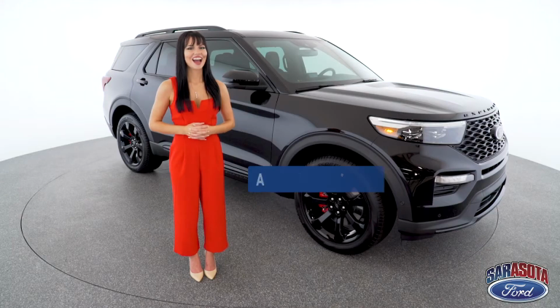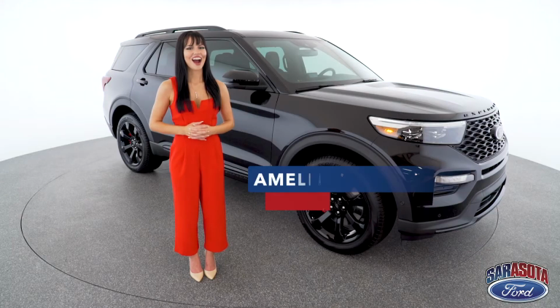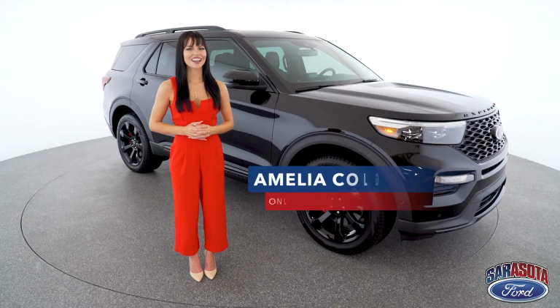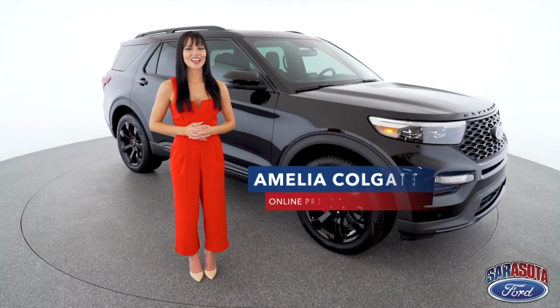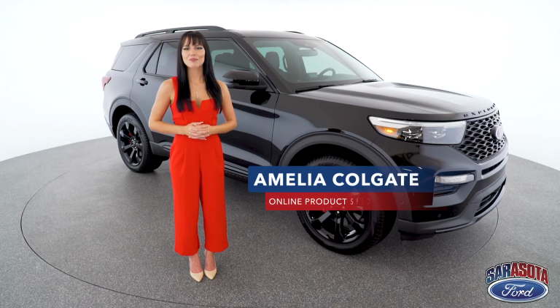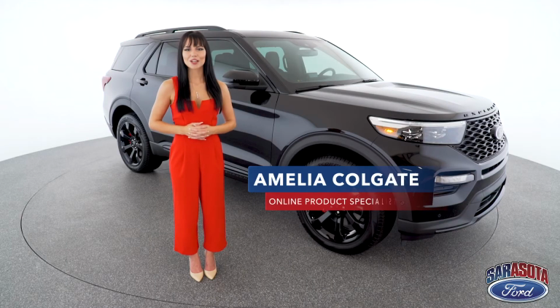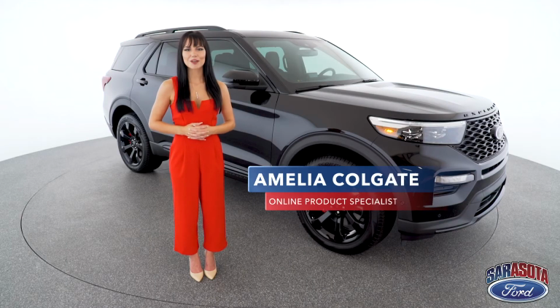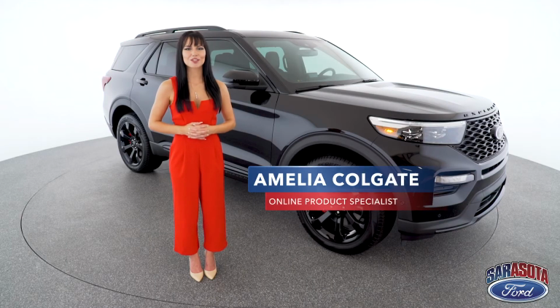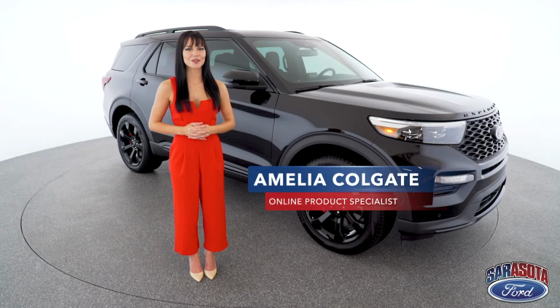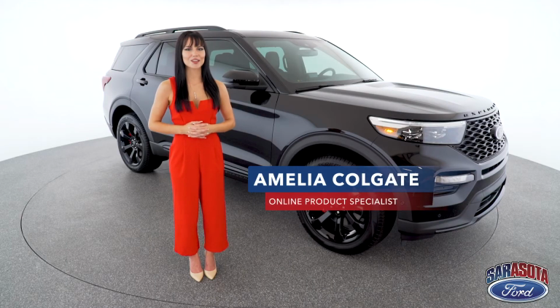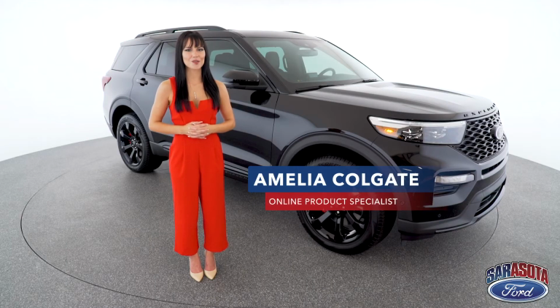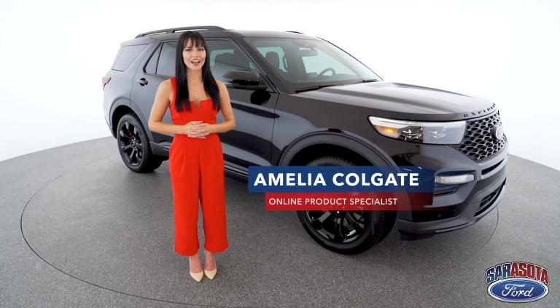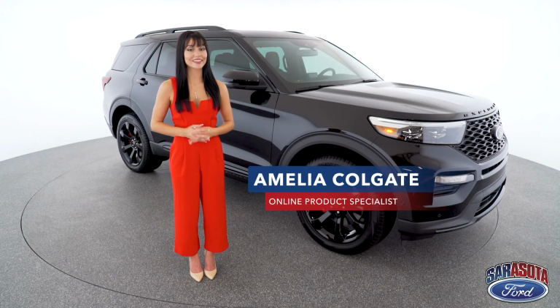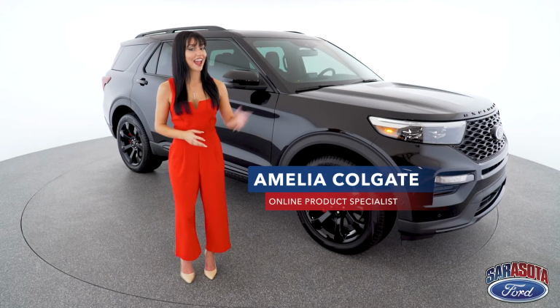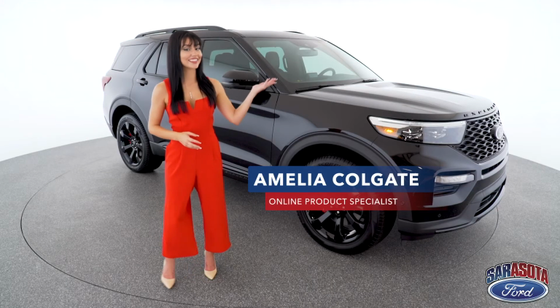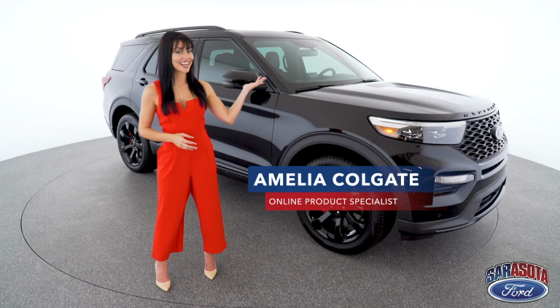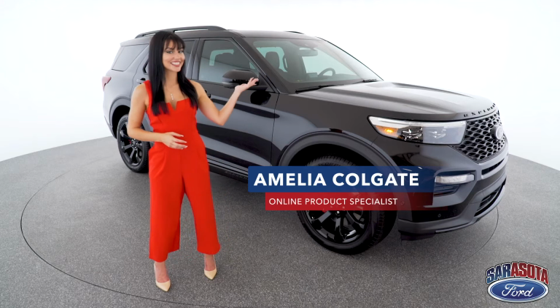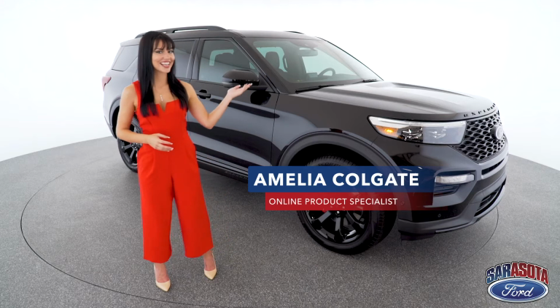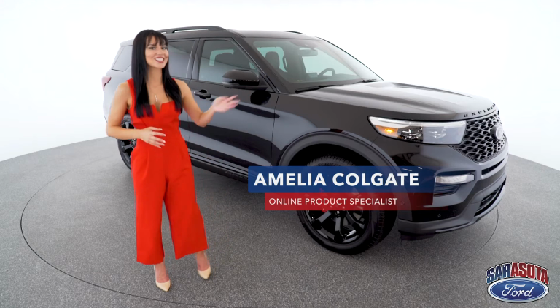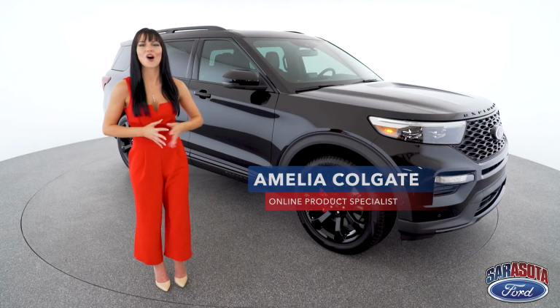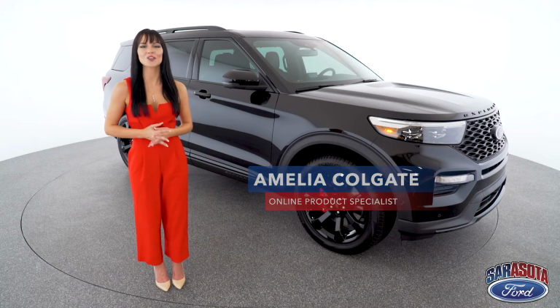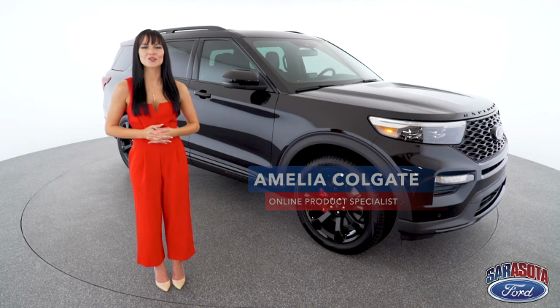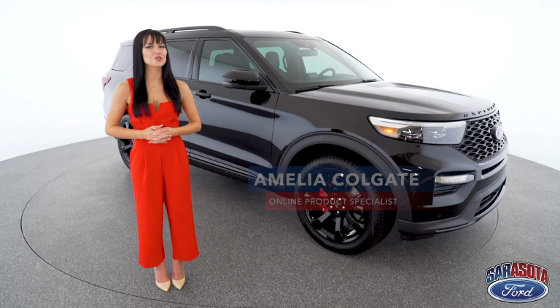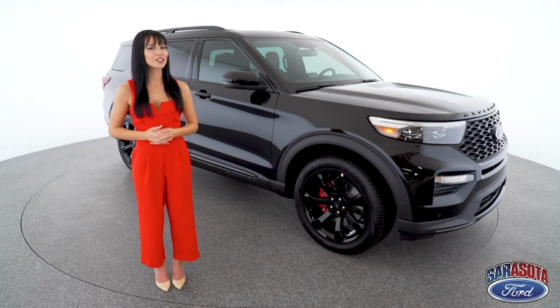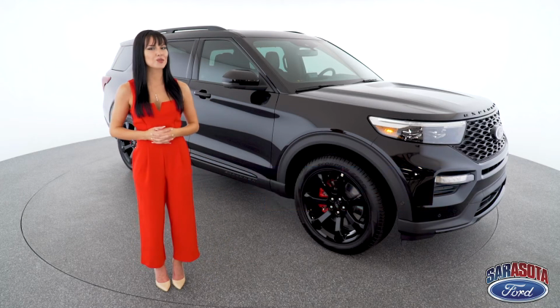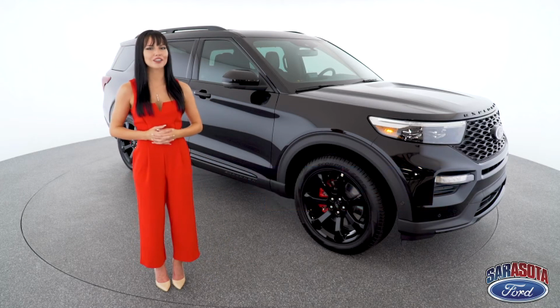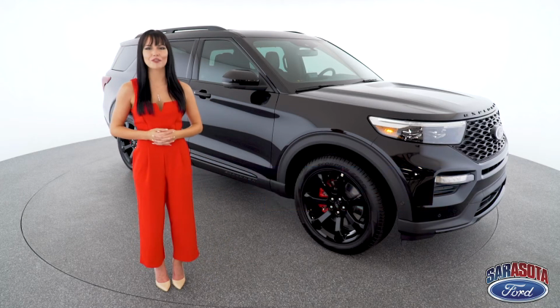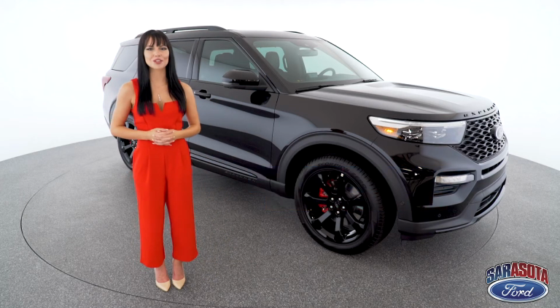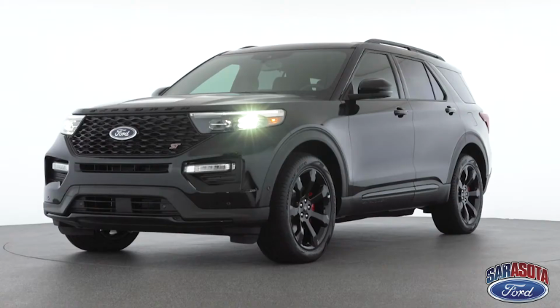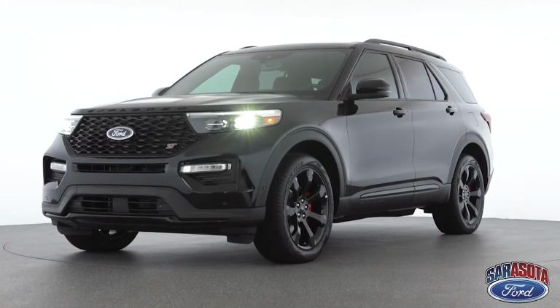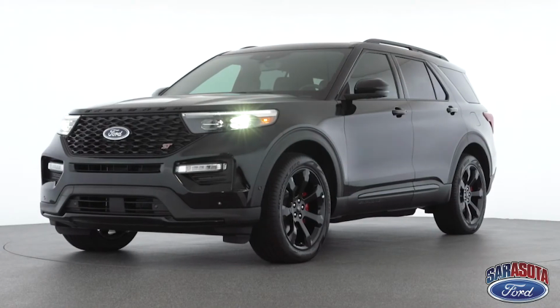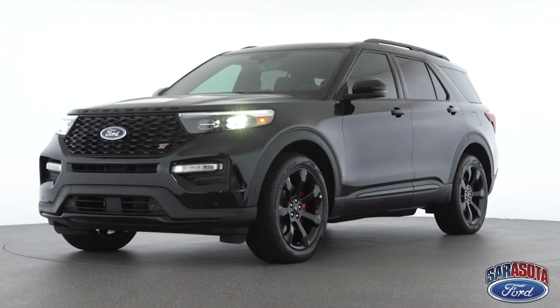Hi, I'm Product Specialist Amelia Colgate and this is the all-new 2020 Ford Explorer ST.